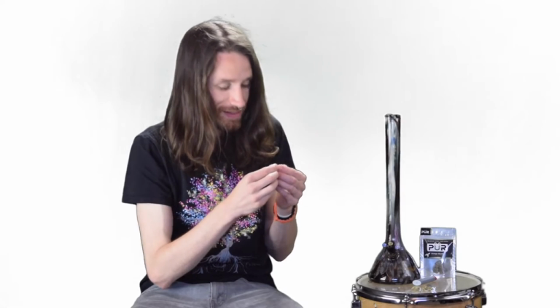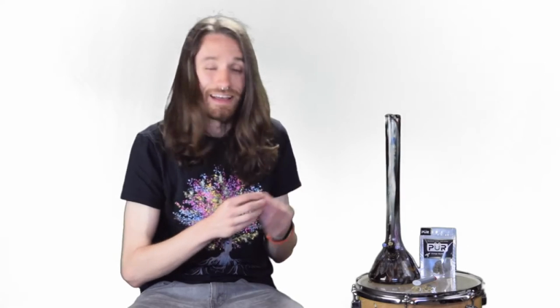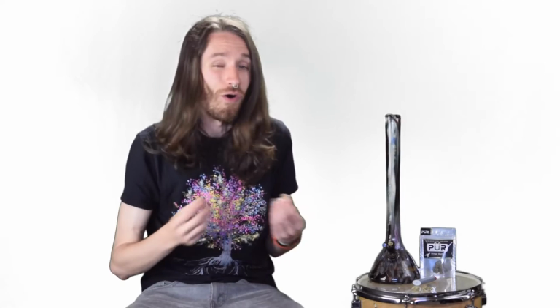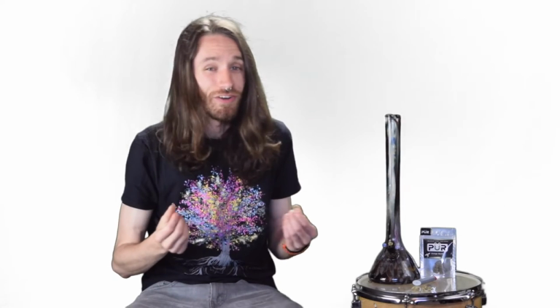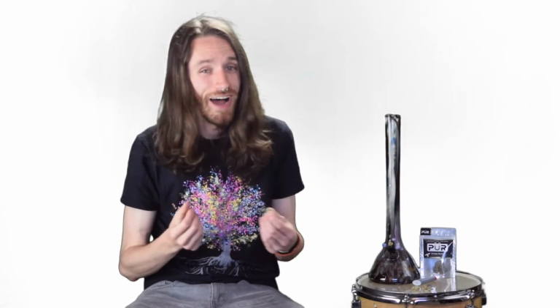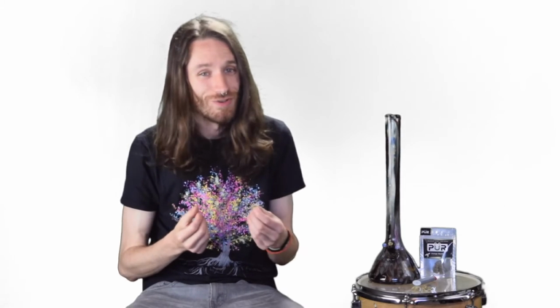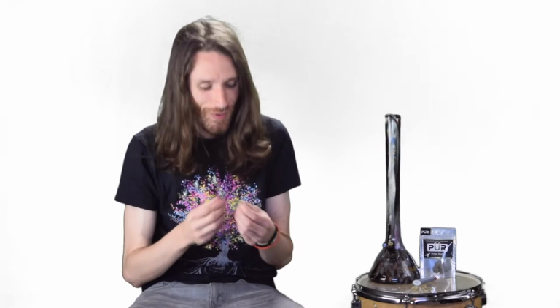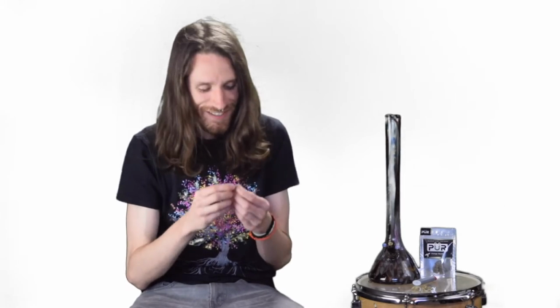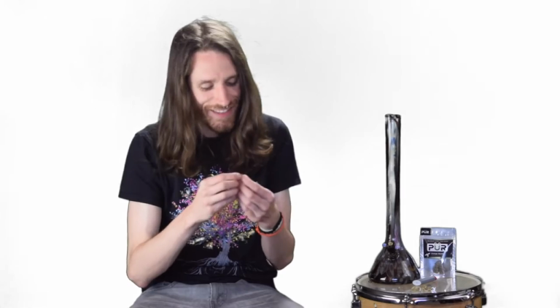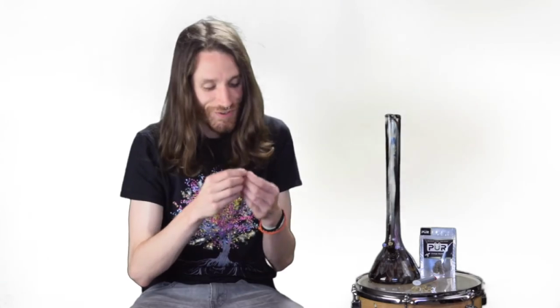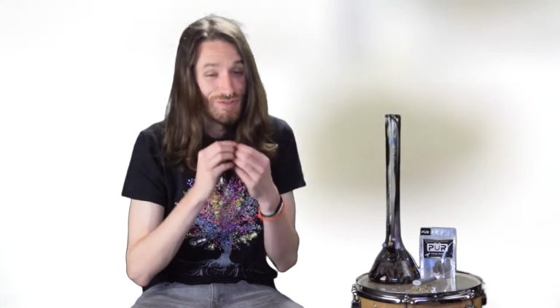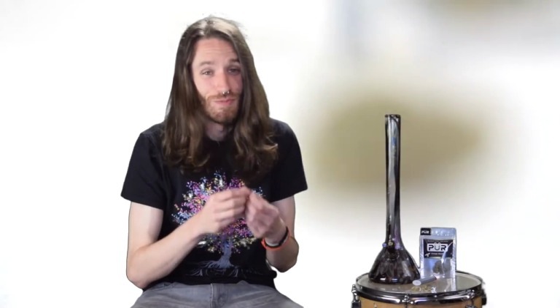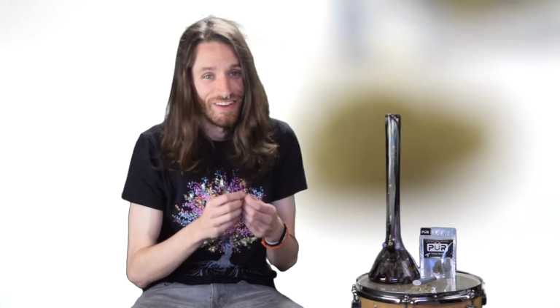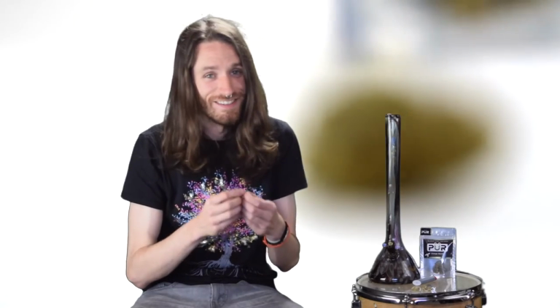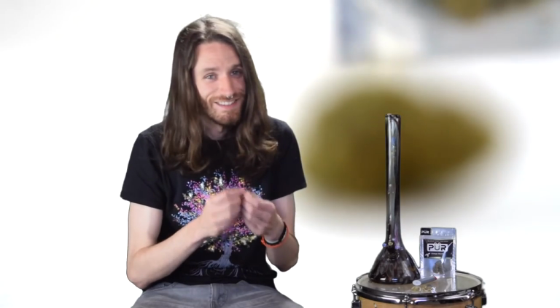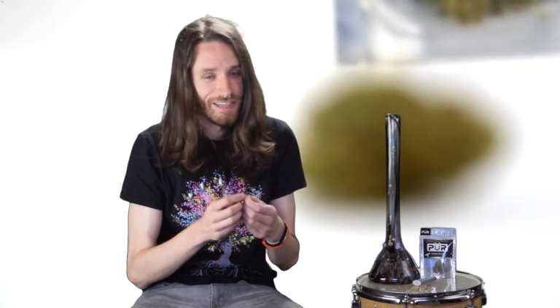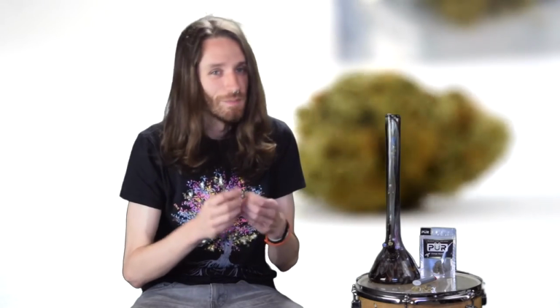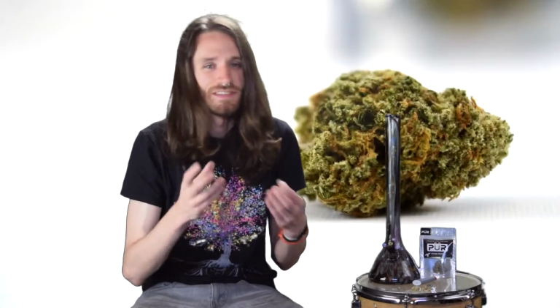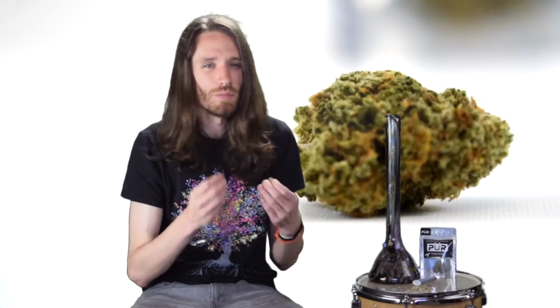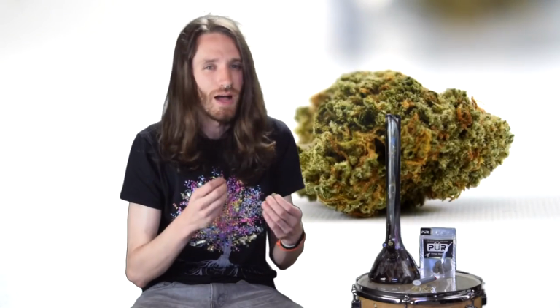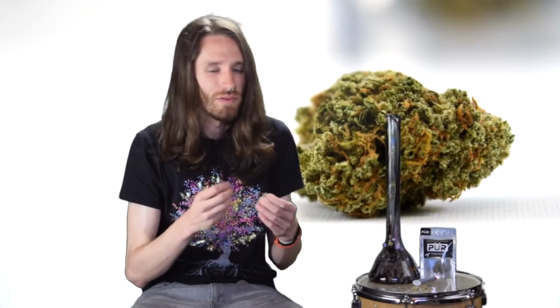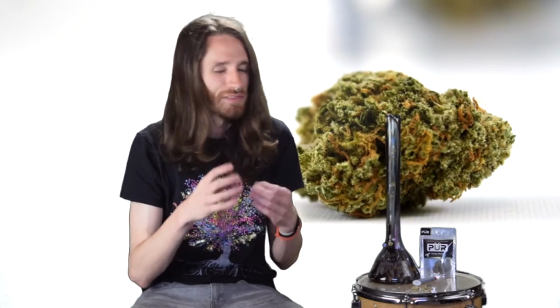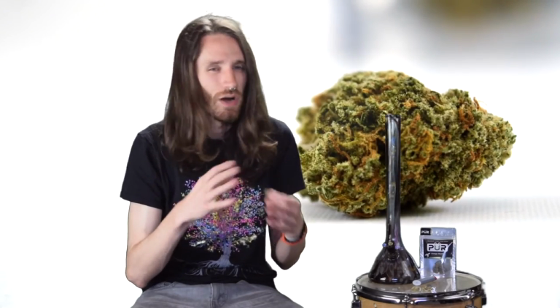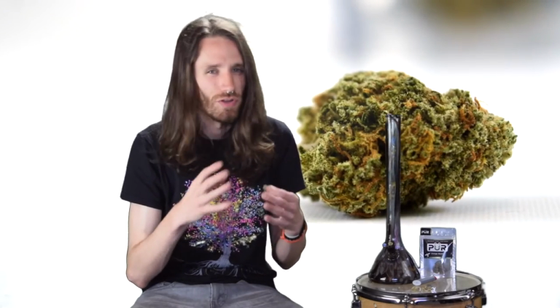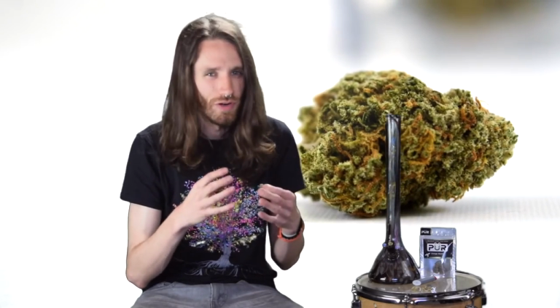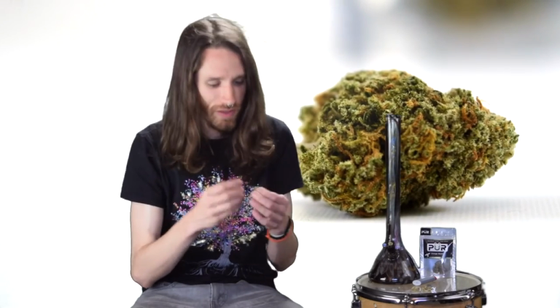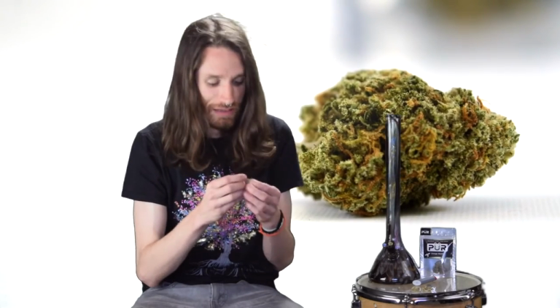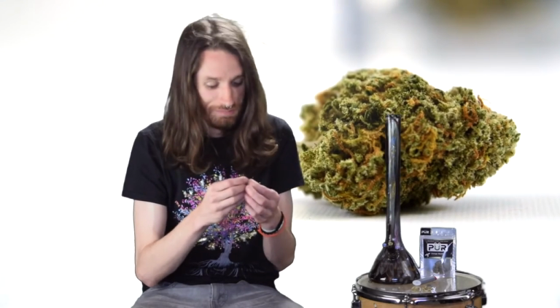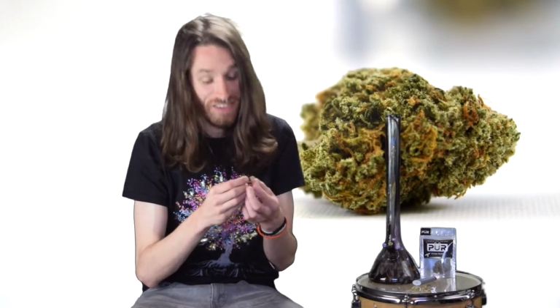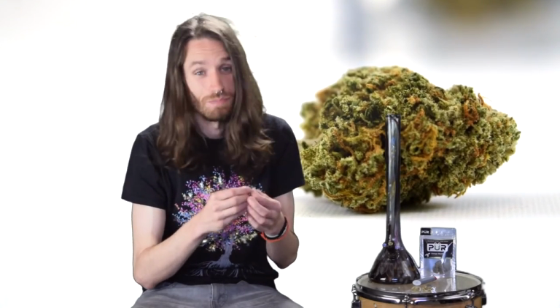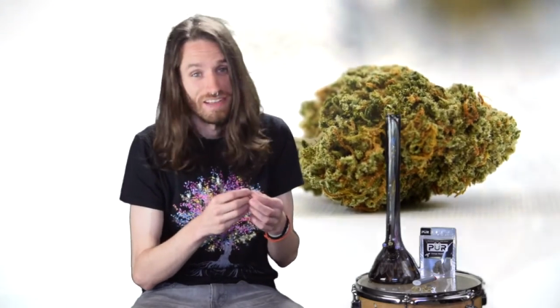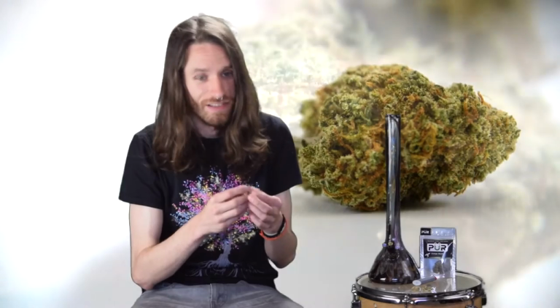Like all good hydro buds, these are super dense and sticky, but still pliable enough to kind of roll a joint with — actually, pretty easily.